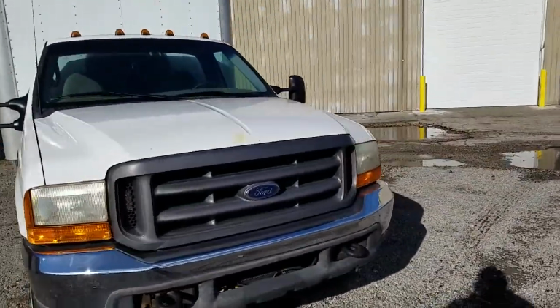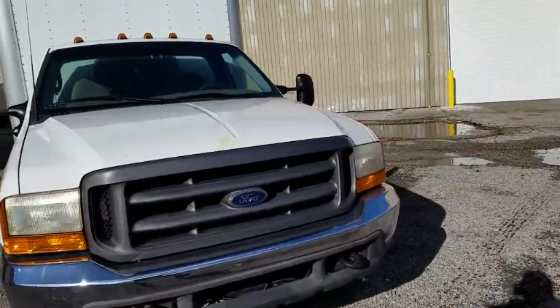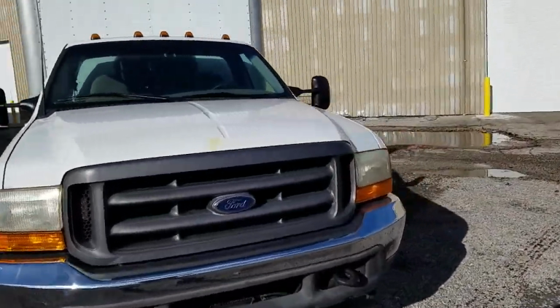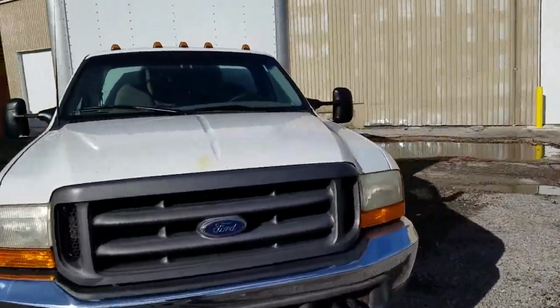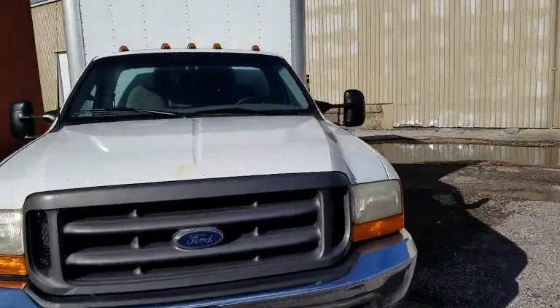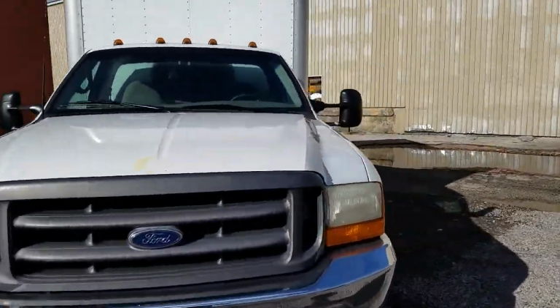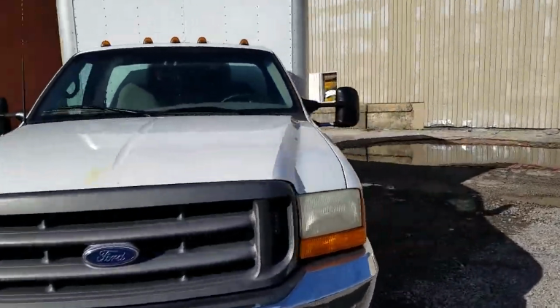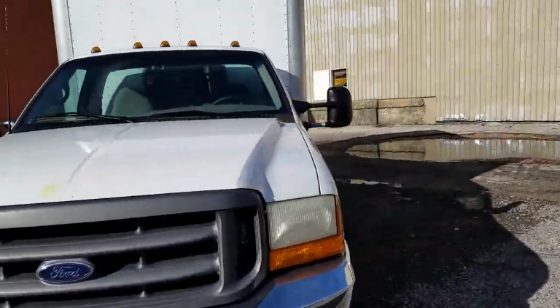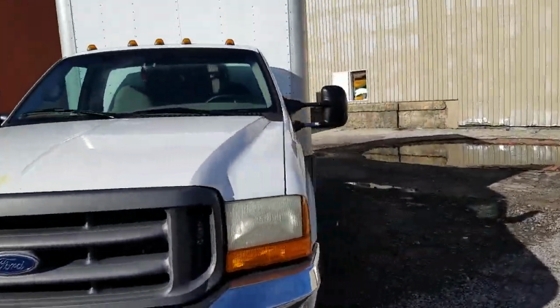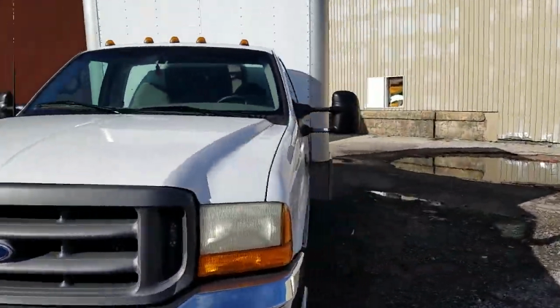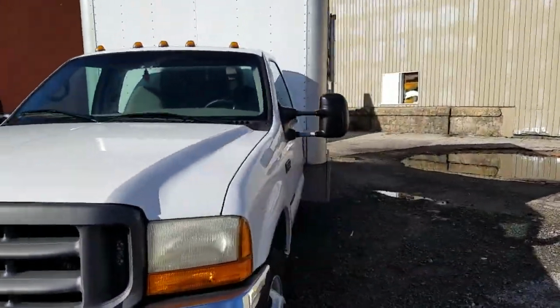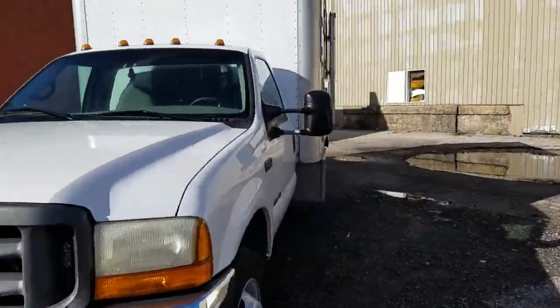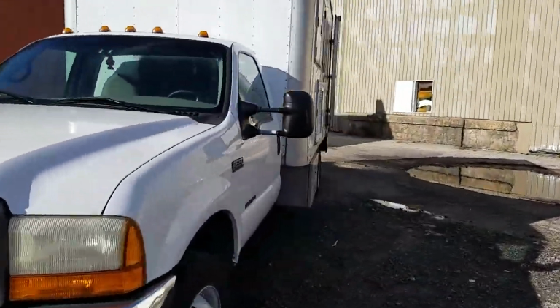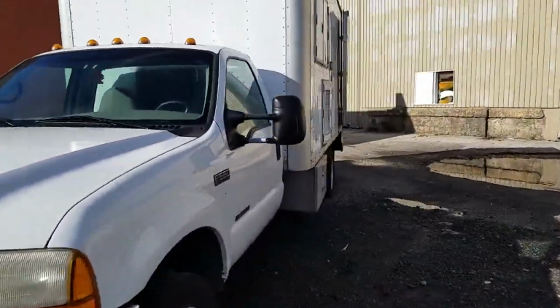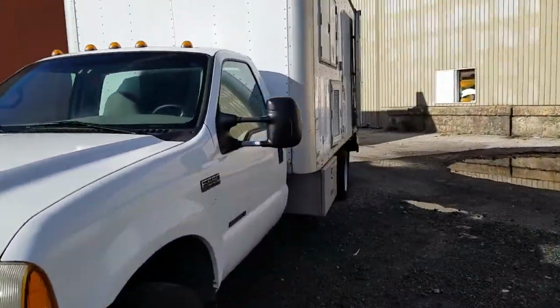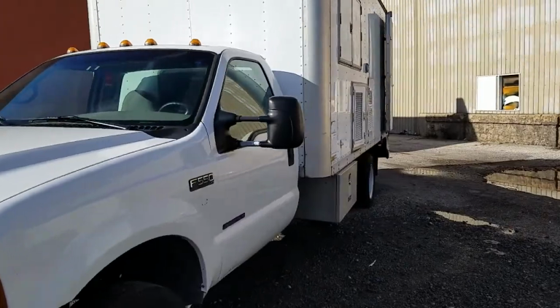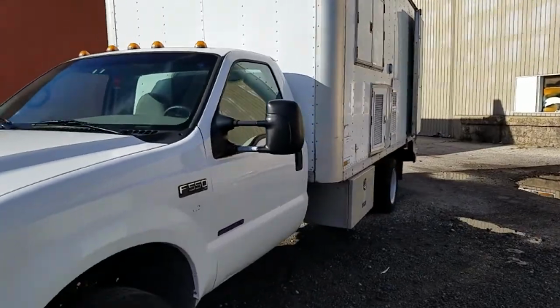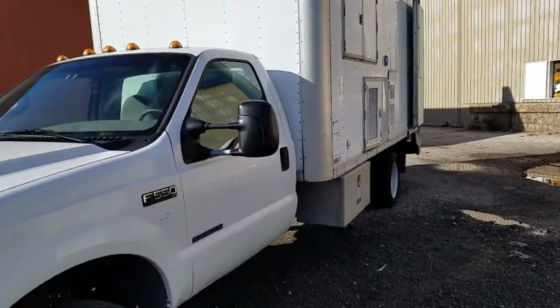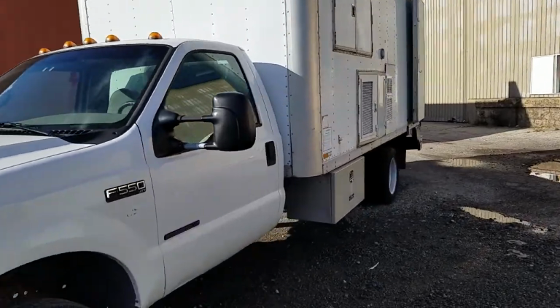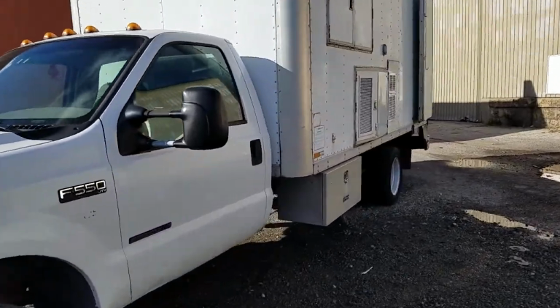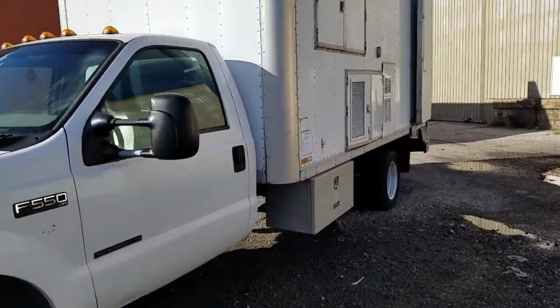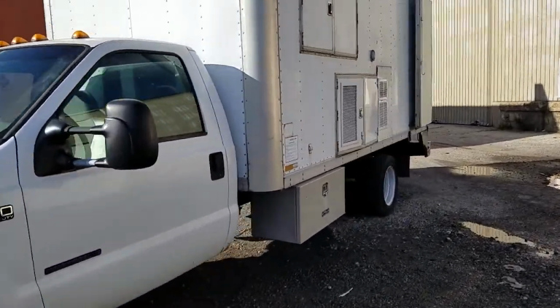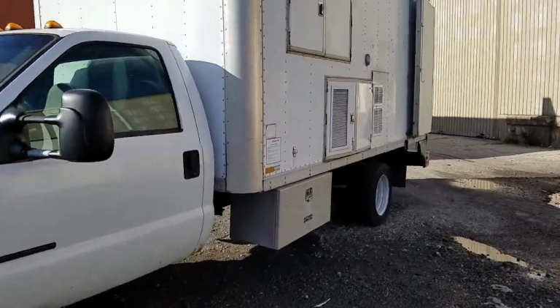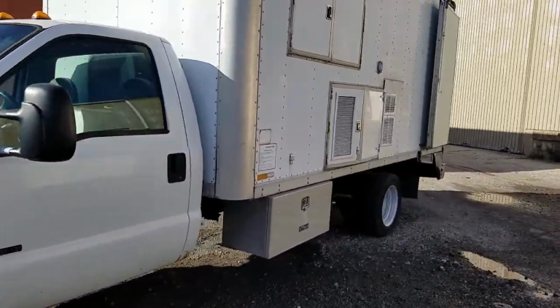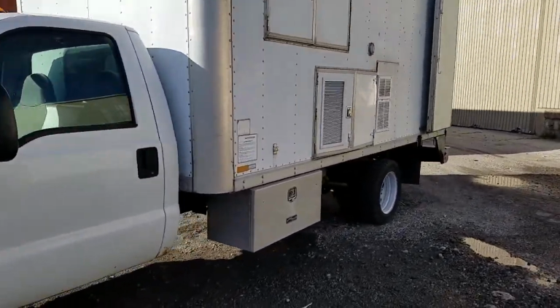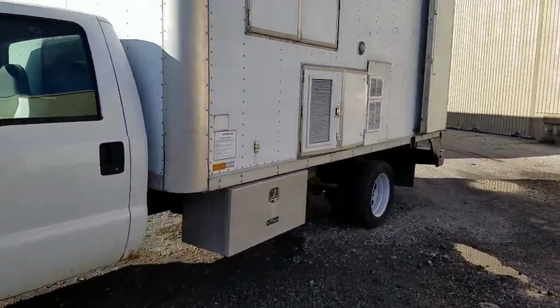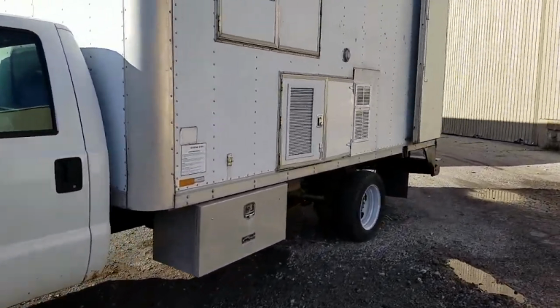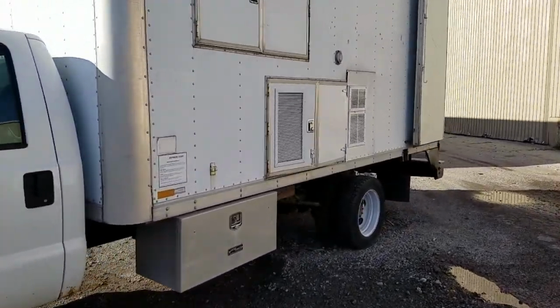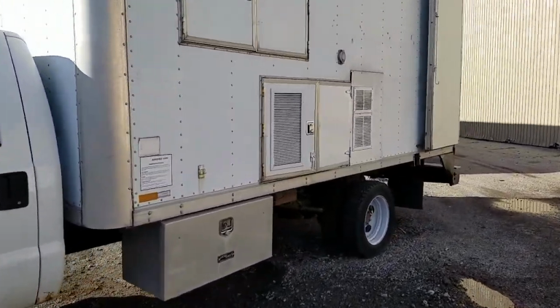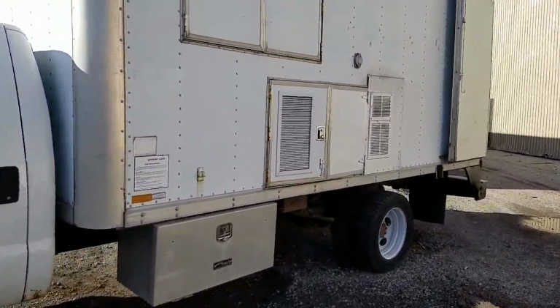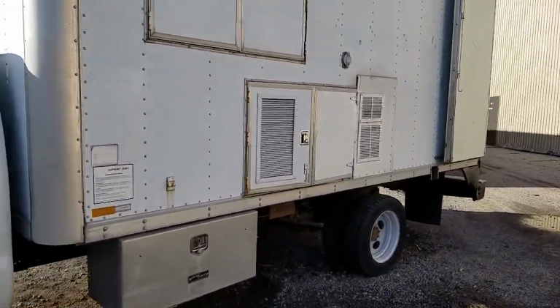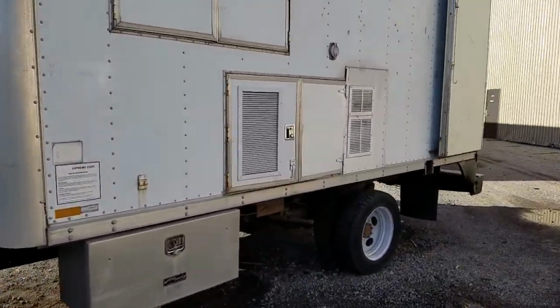Truck fires right up. We drive it. We were driving it every day up until a month or two ago.